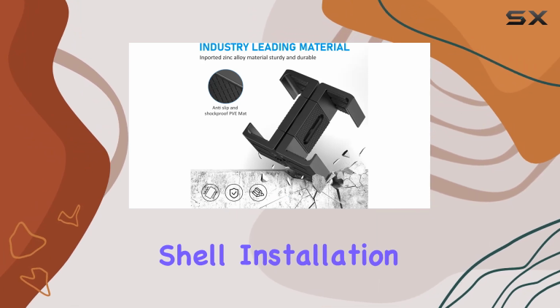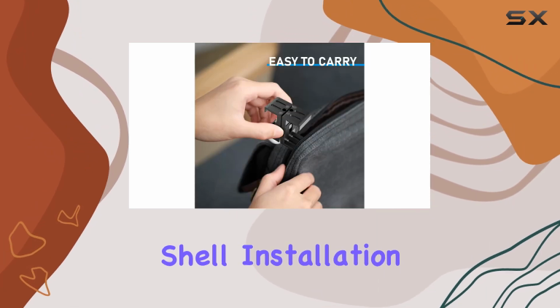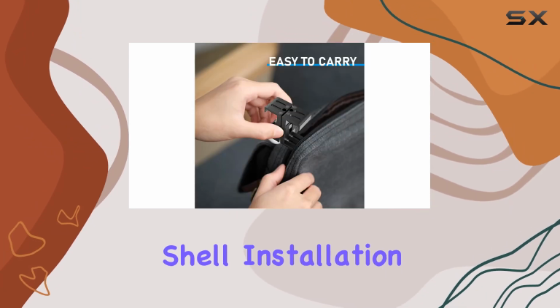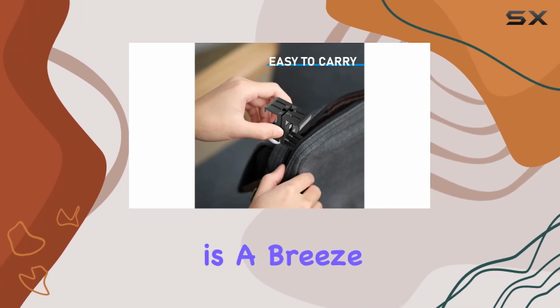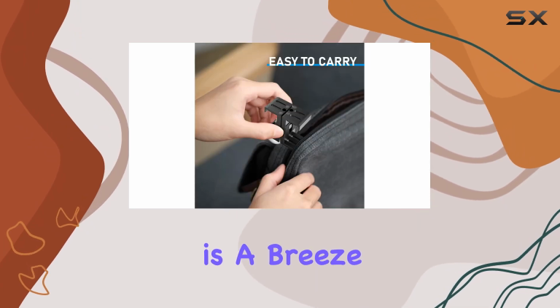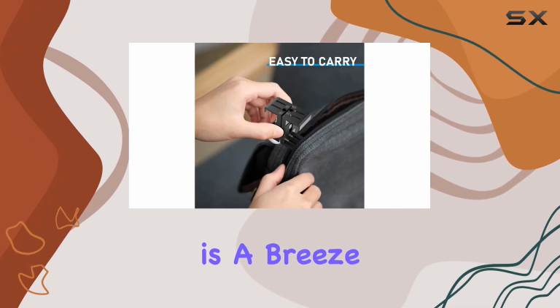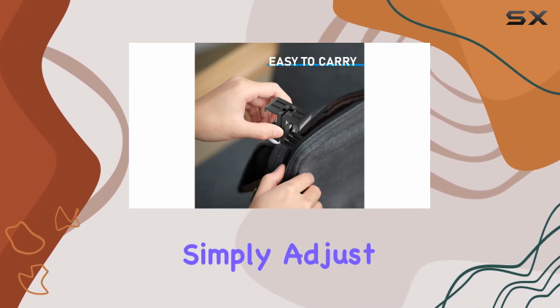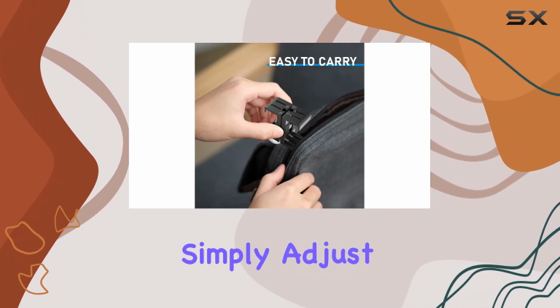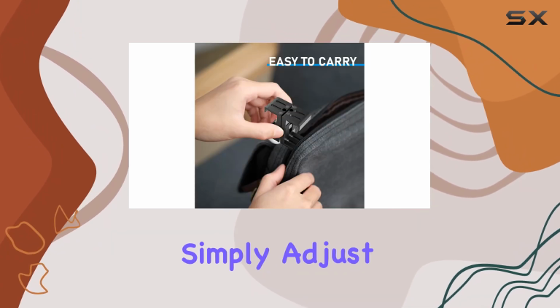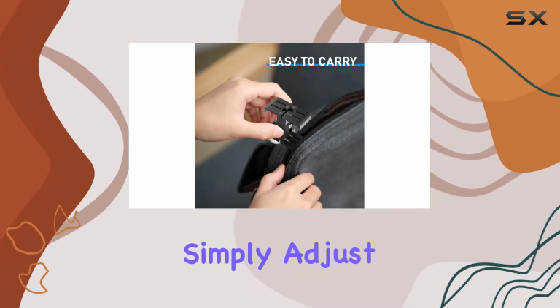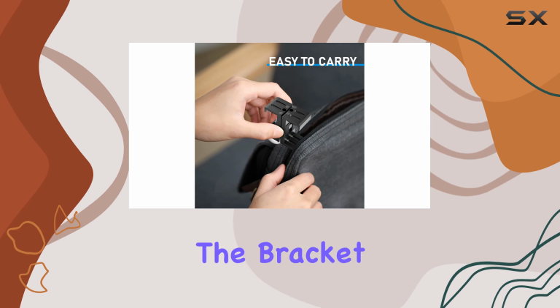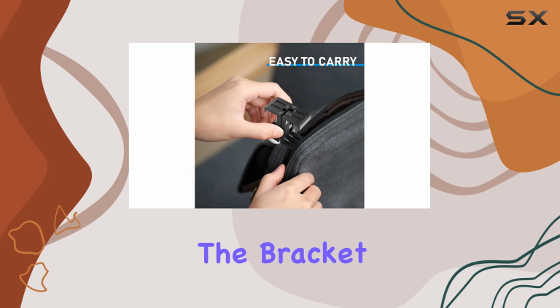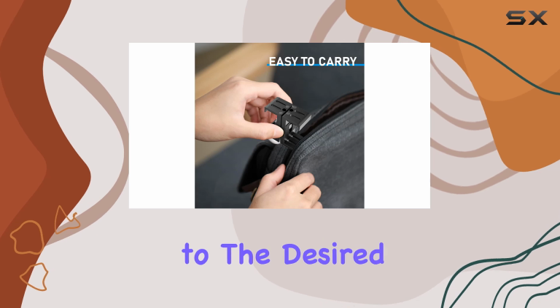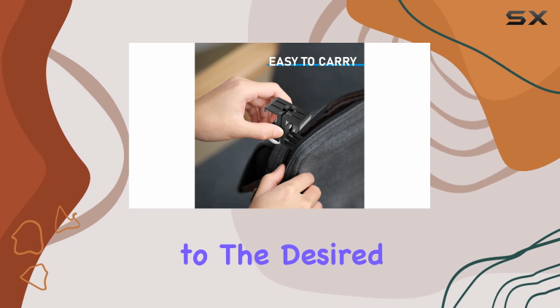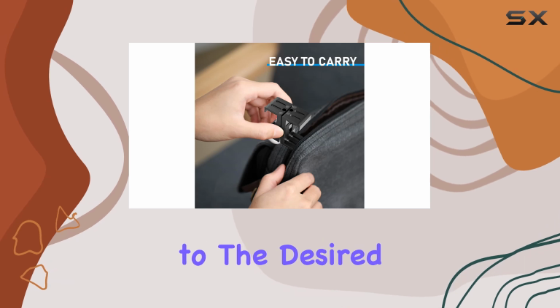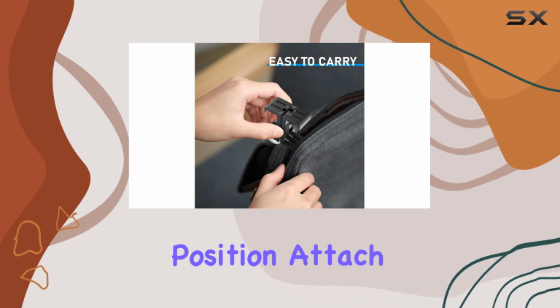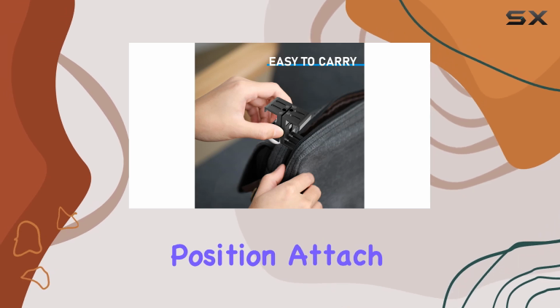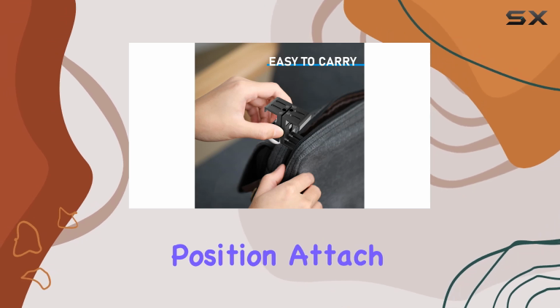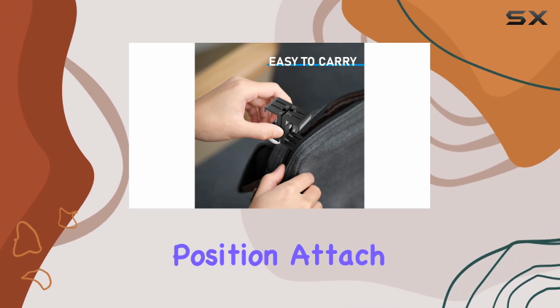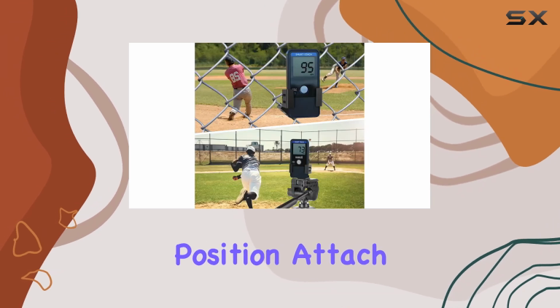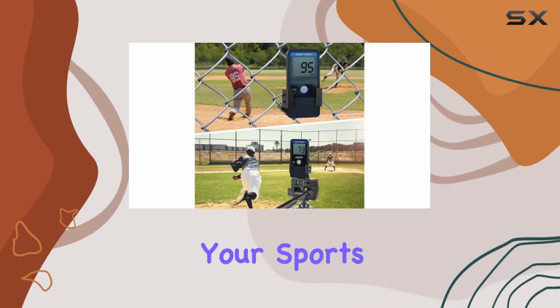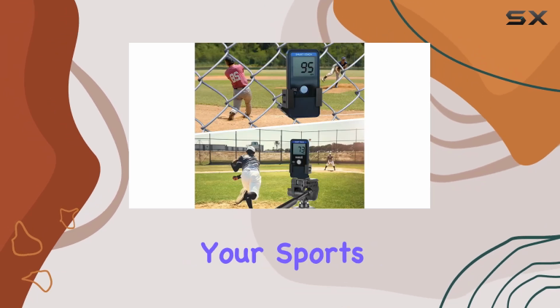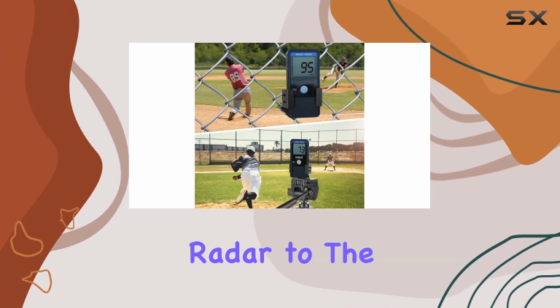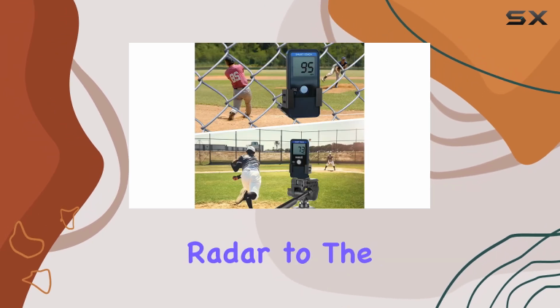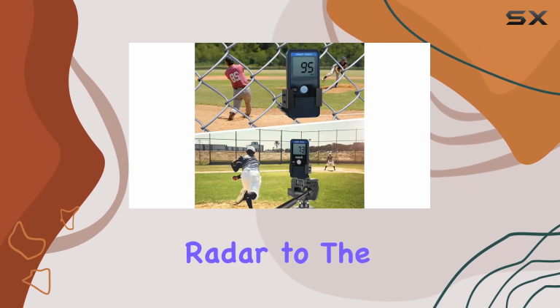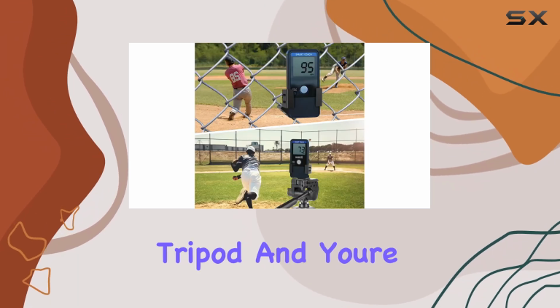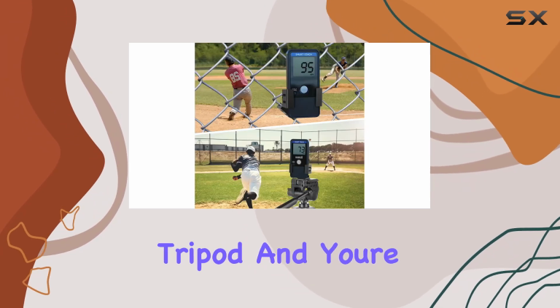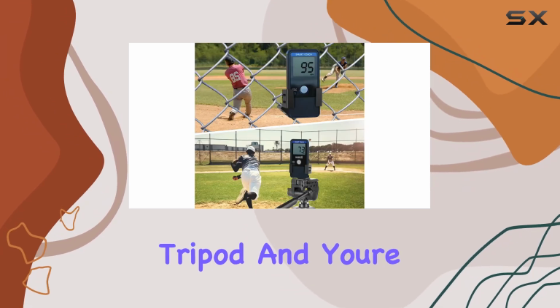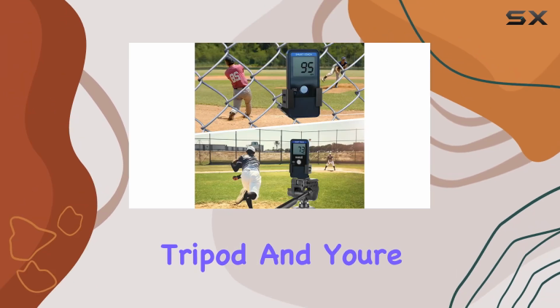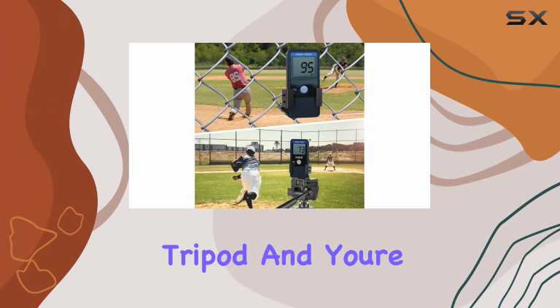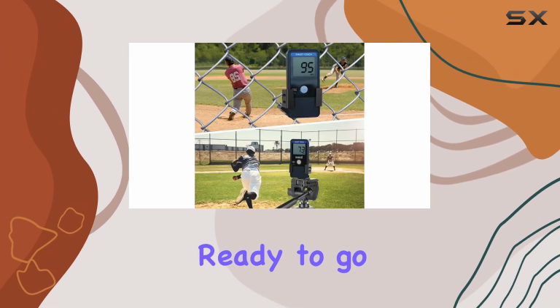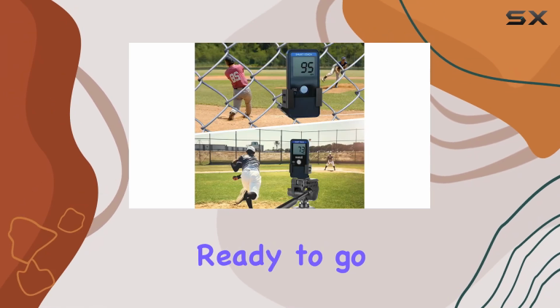Installation is a breeze. Simply adjust the bracket to the desired position, attach your sports radar to the tripod, and you're ready to go.